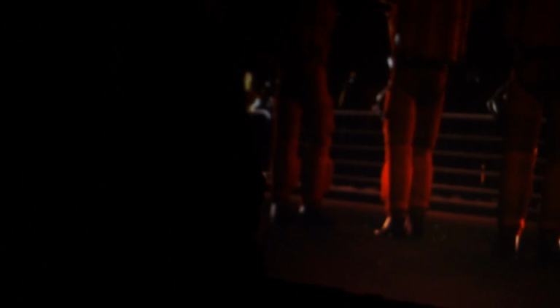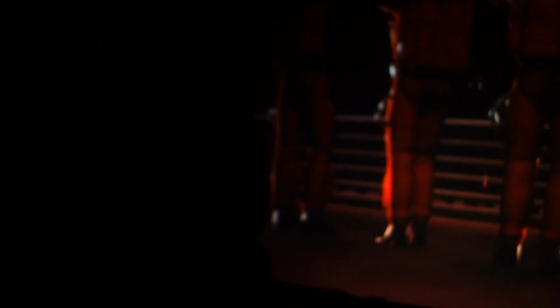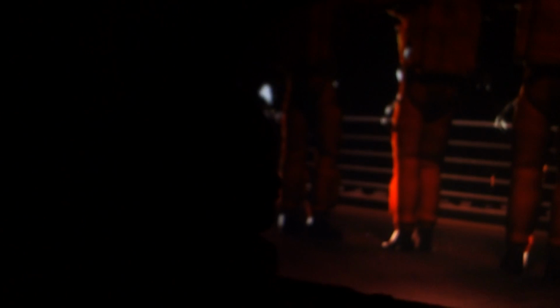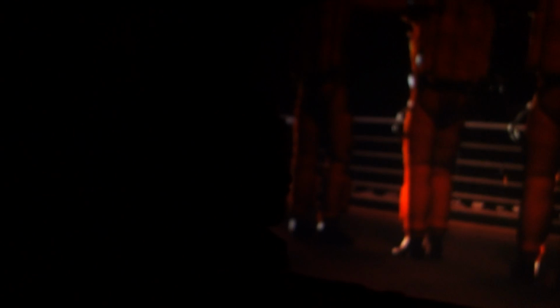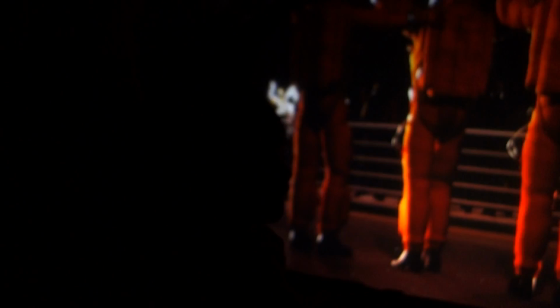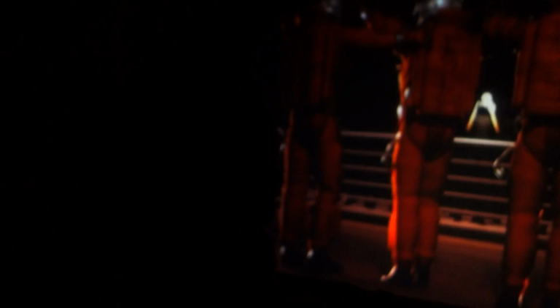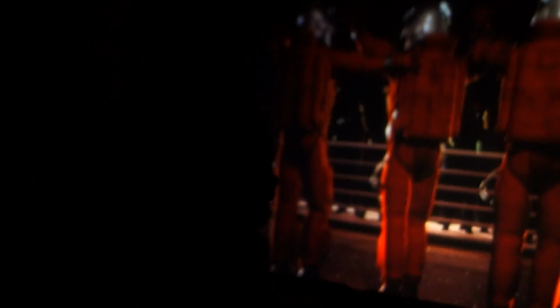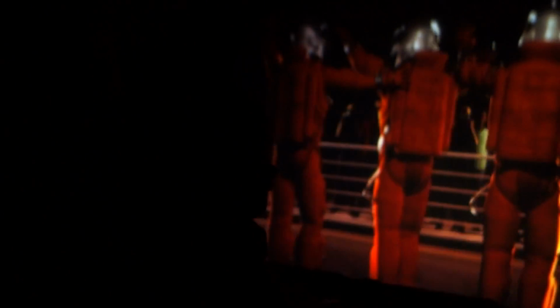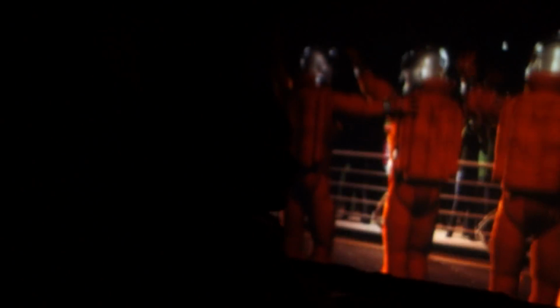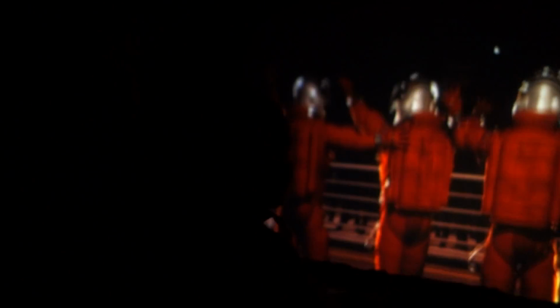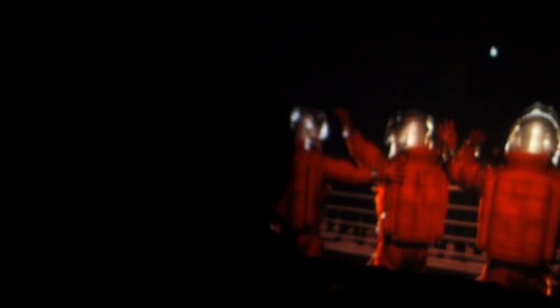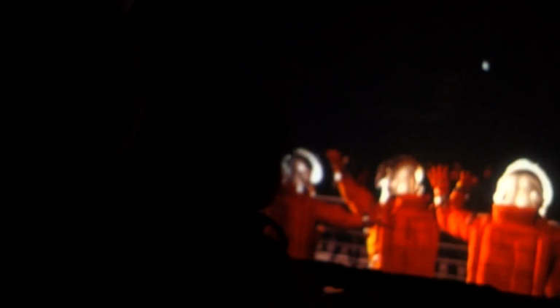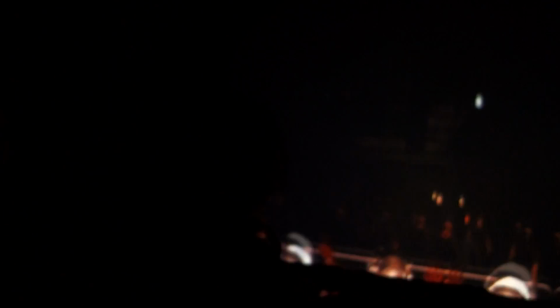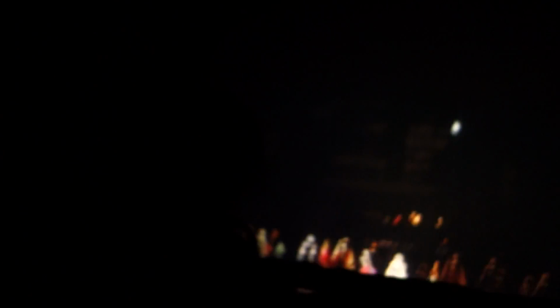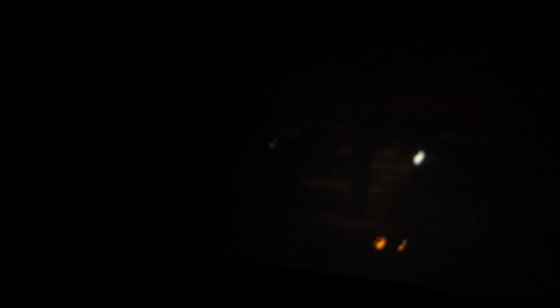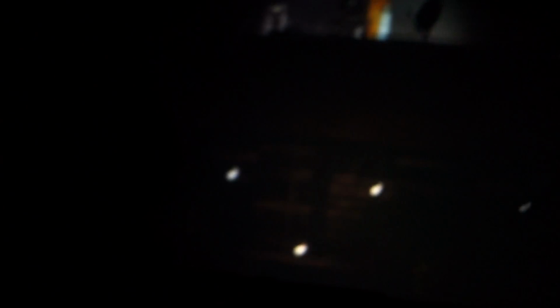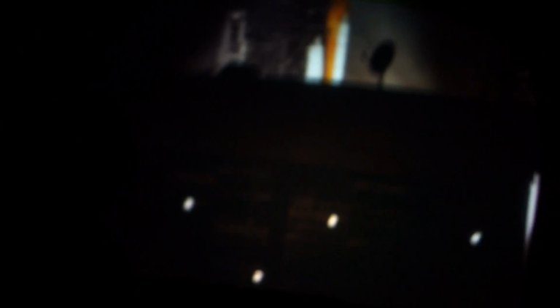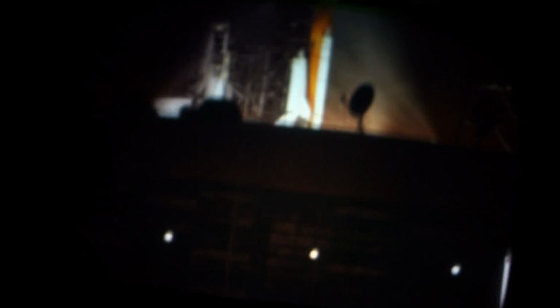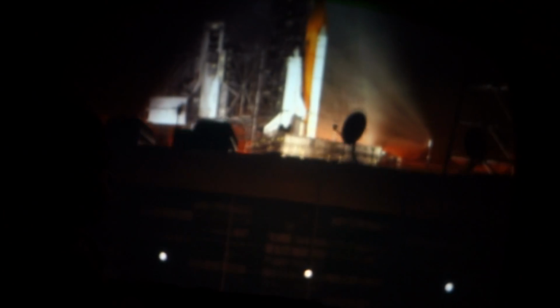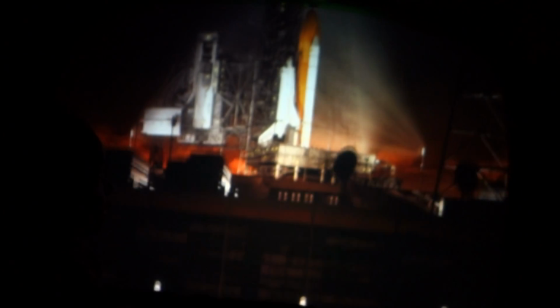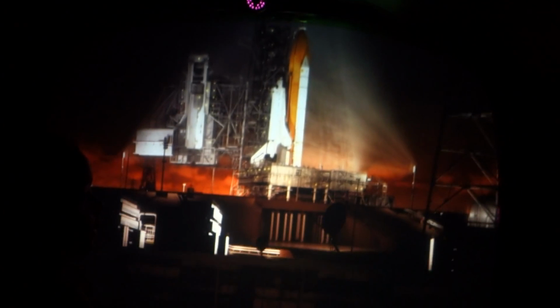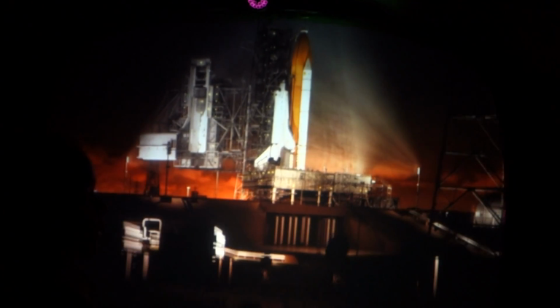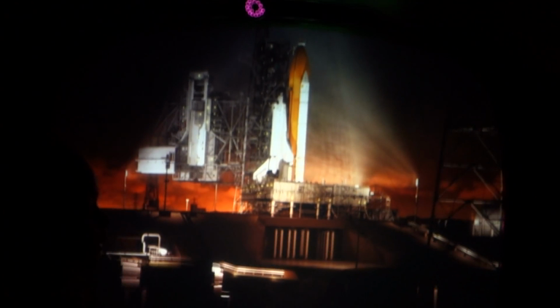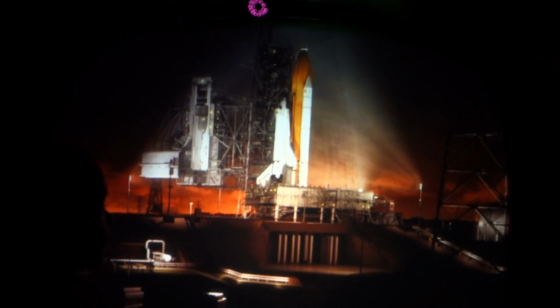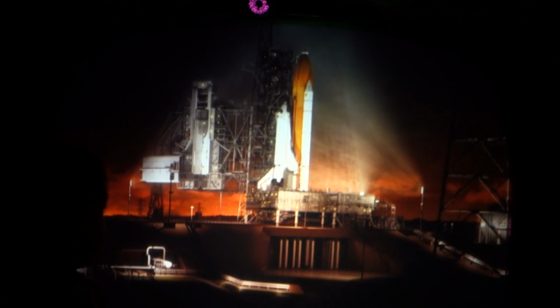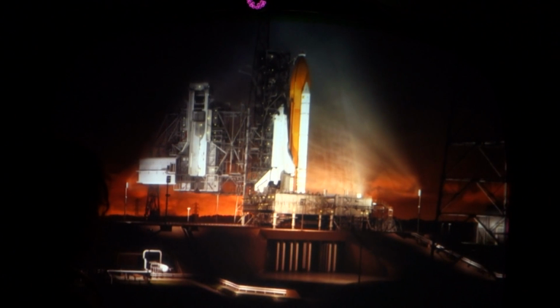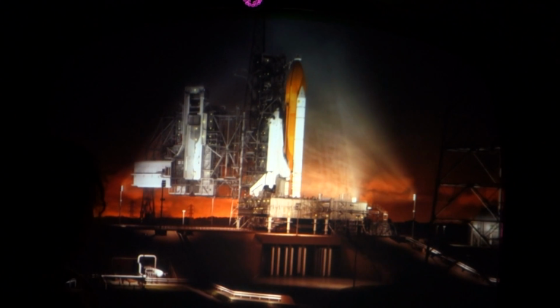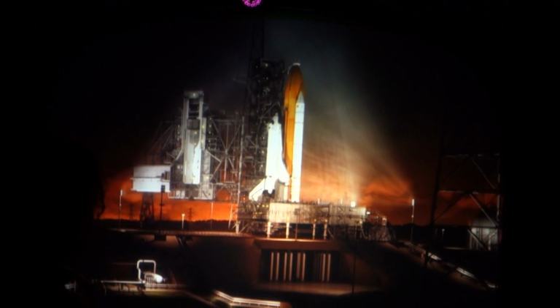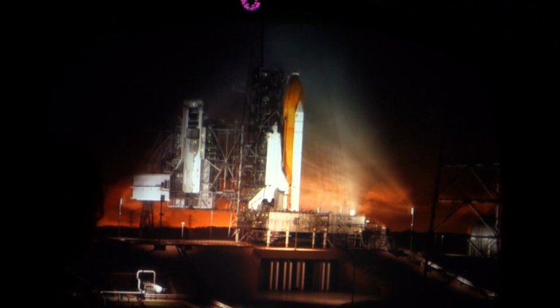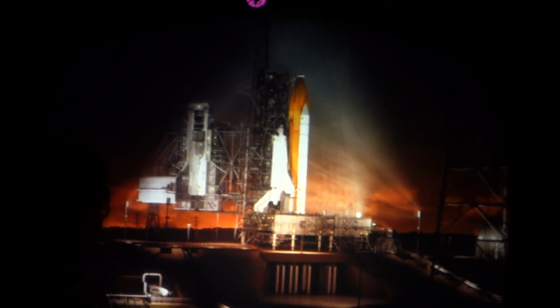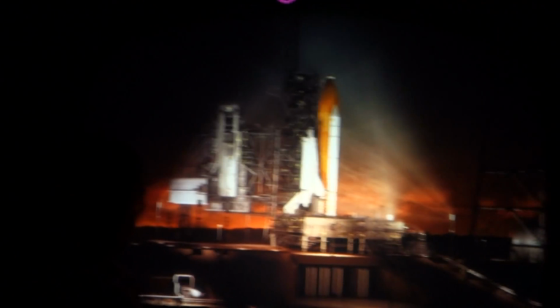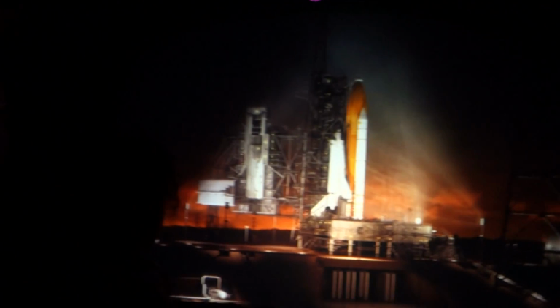A new era of exploration in orbit was created with the Space Shuttle. Come ride the shuttle Endeavor.